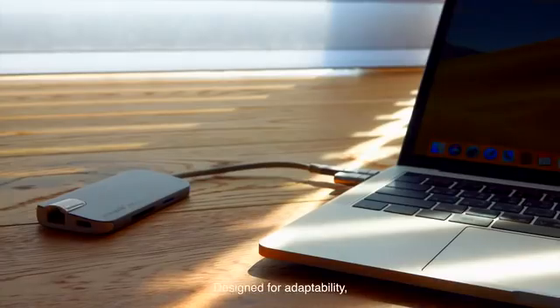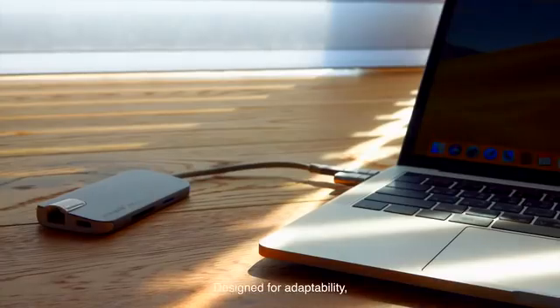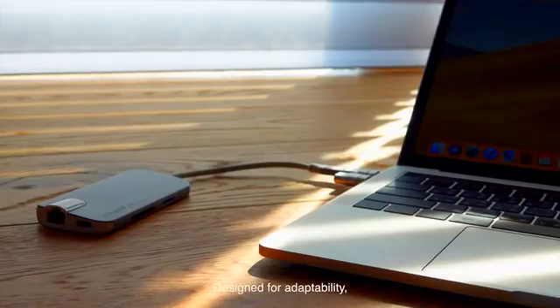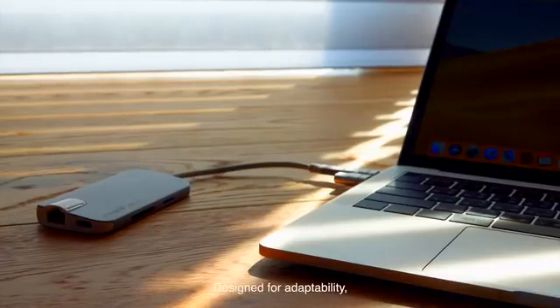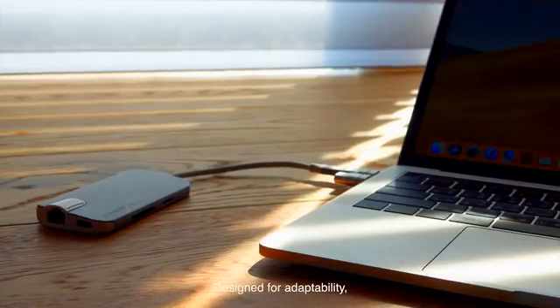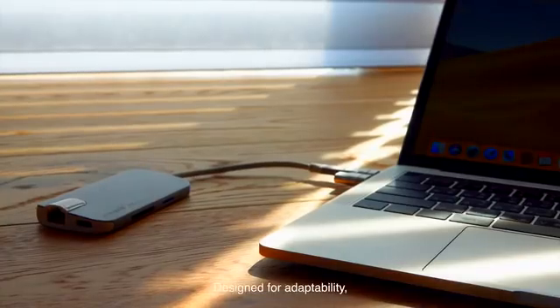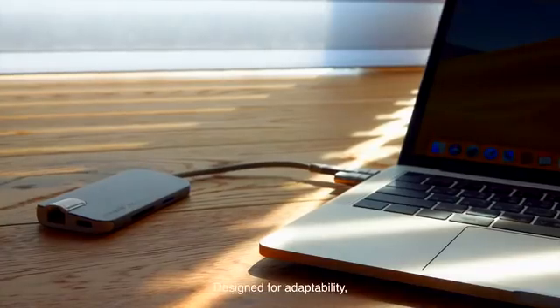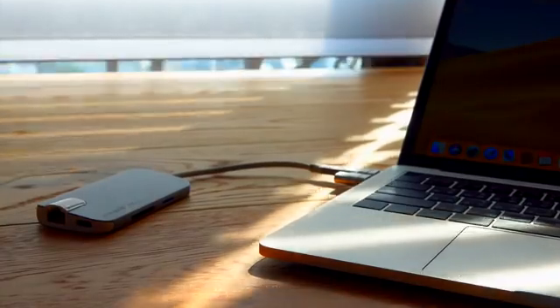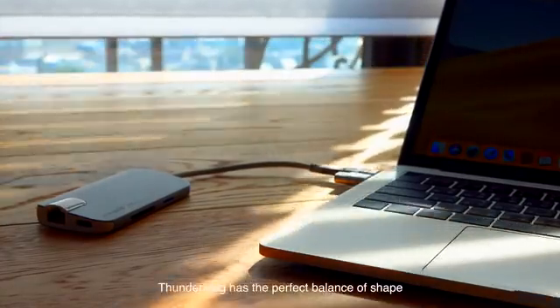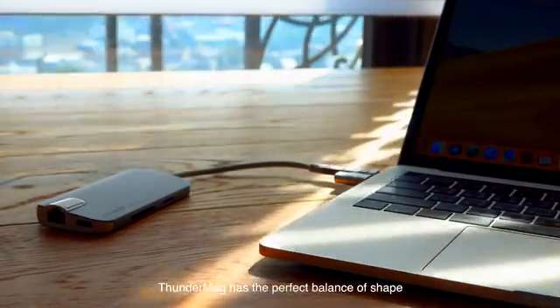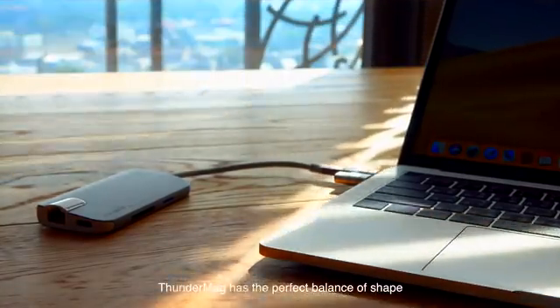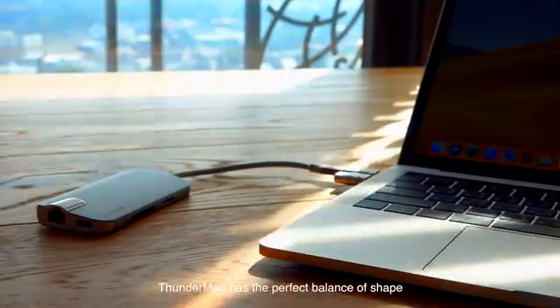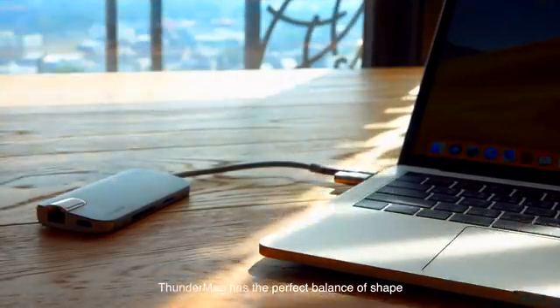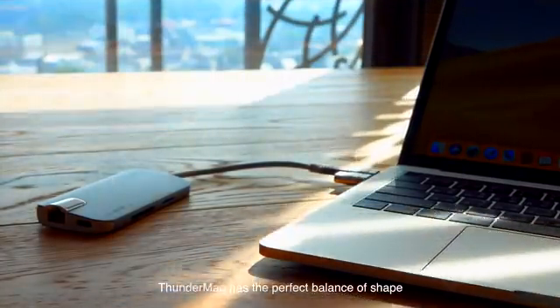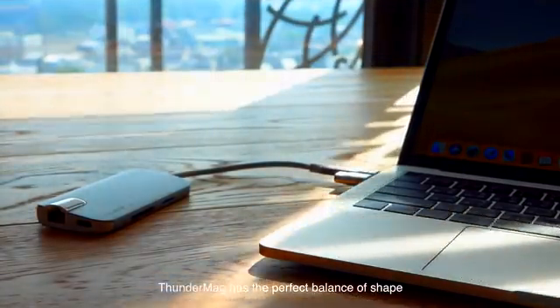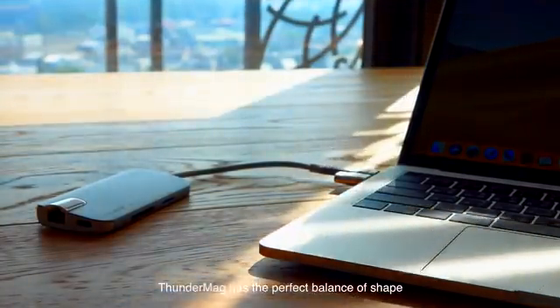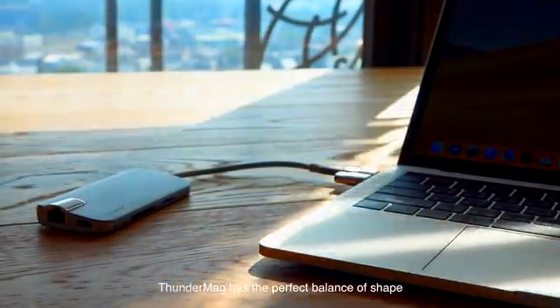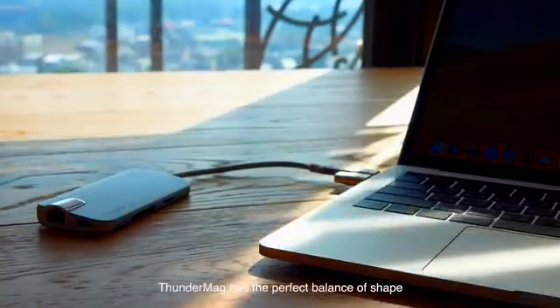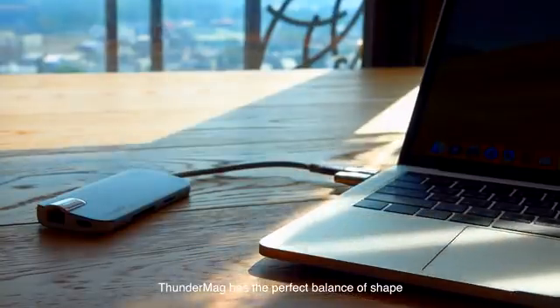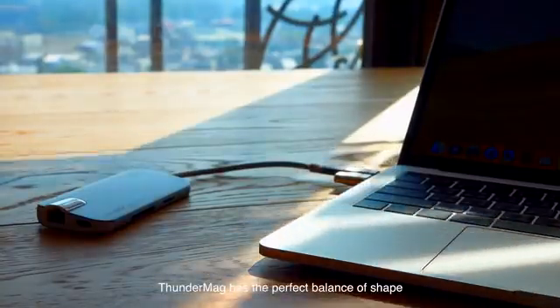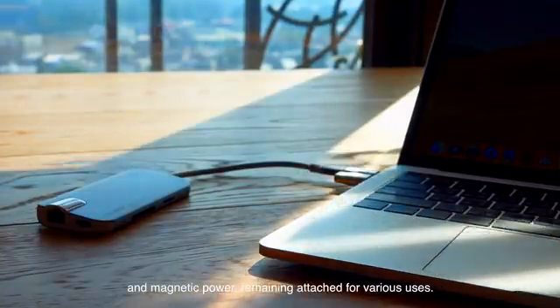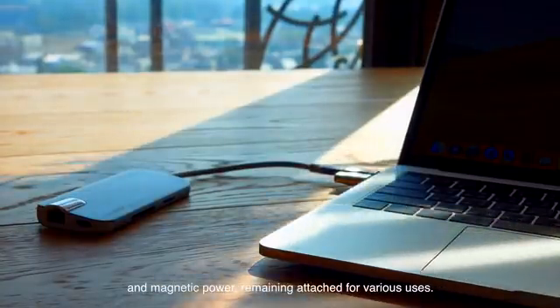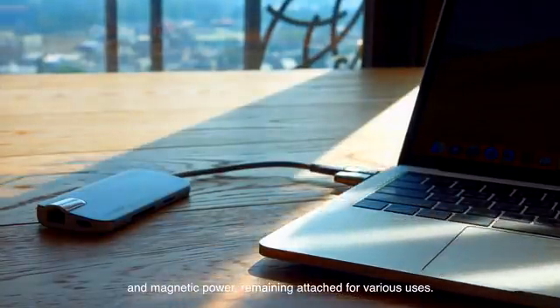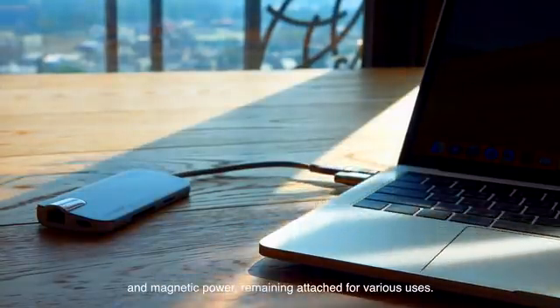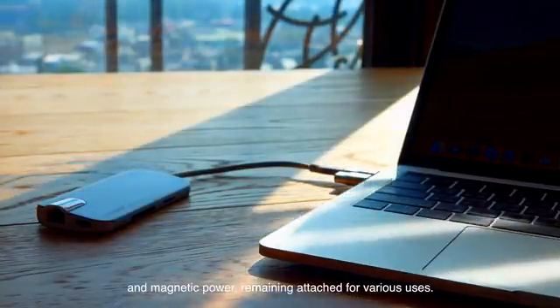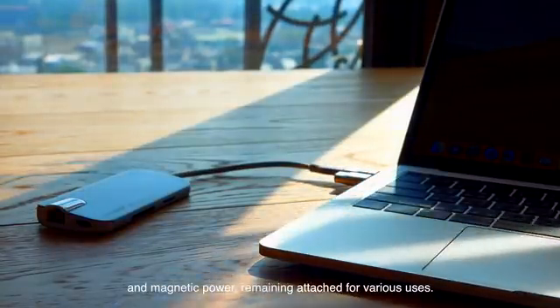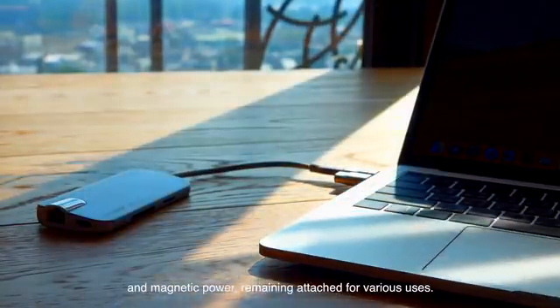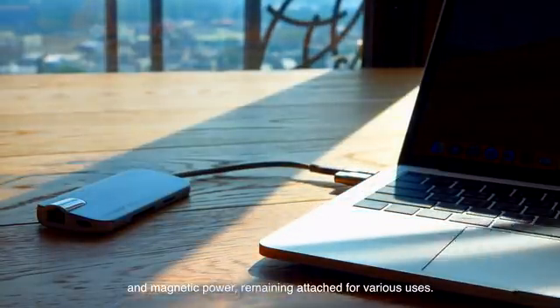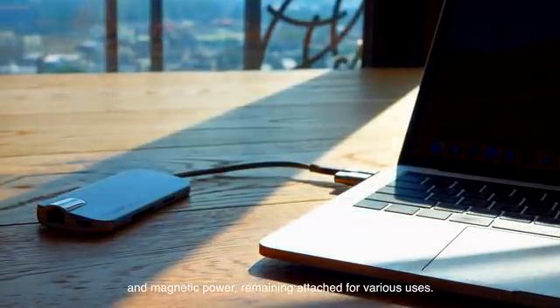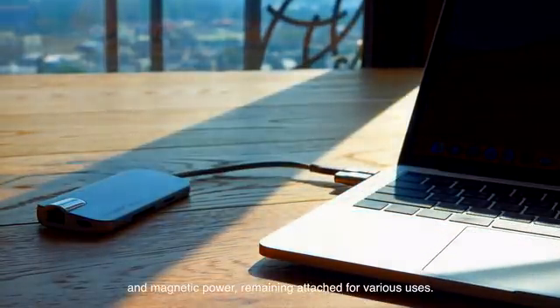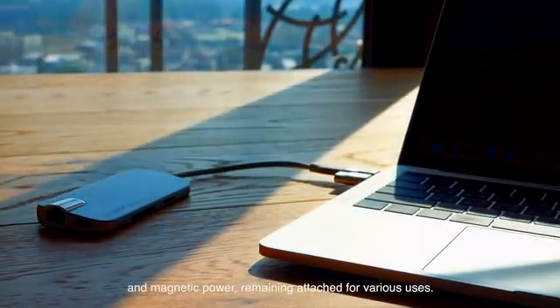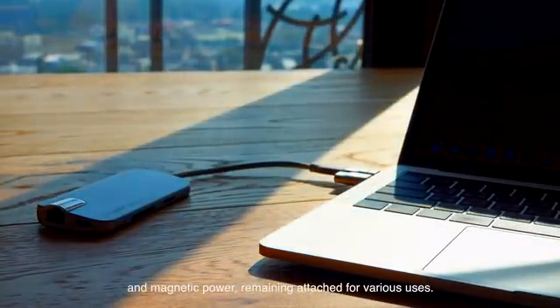Designed for adaptability, ThunderMag has the perfect balance of shape and magnetic power, remaining attached for various uses.